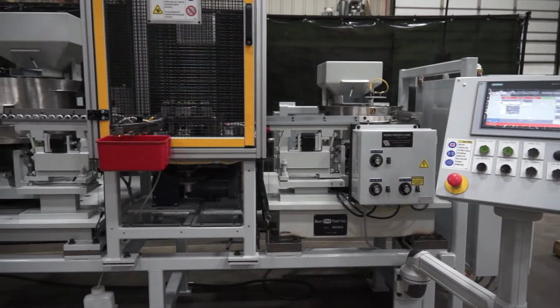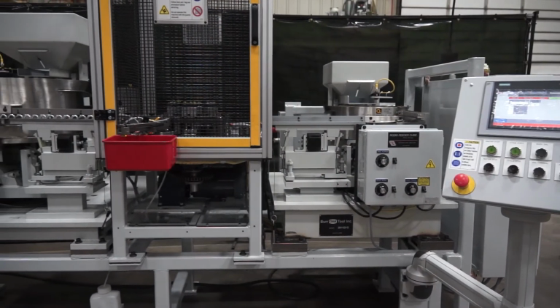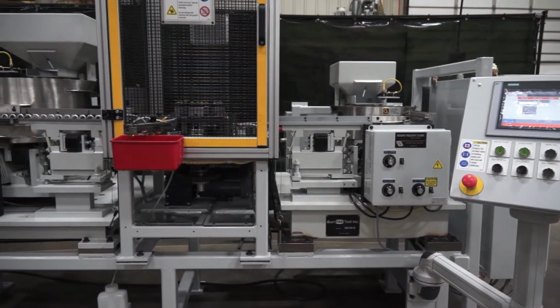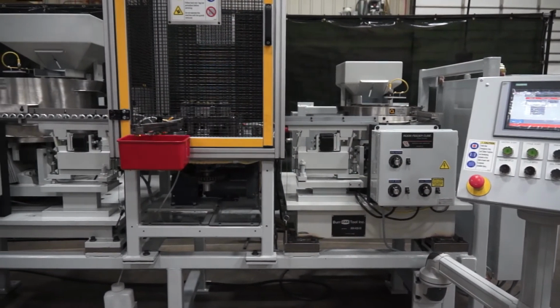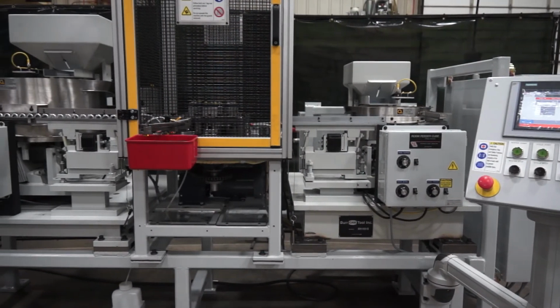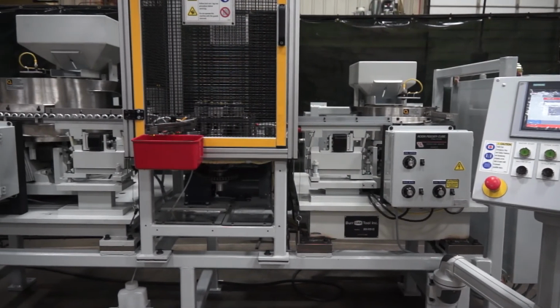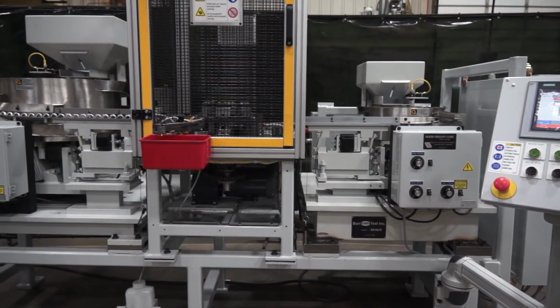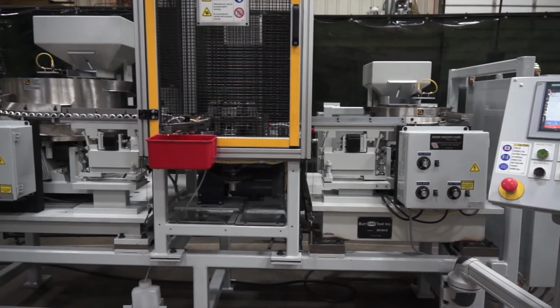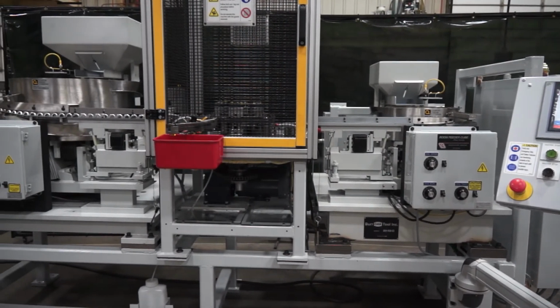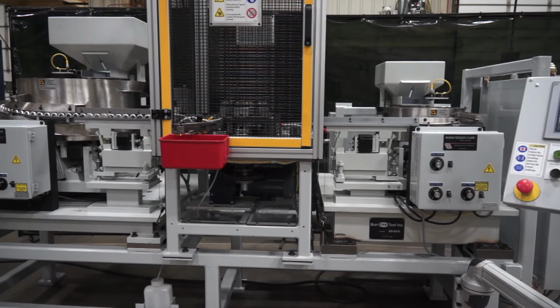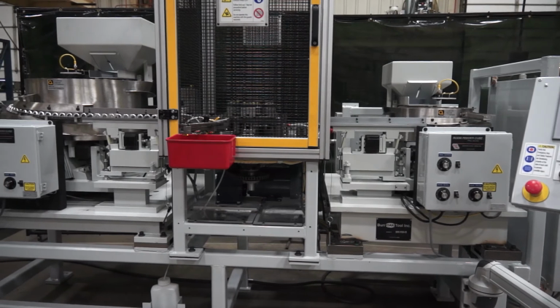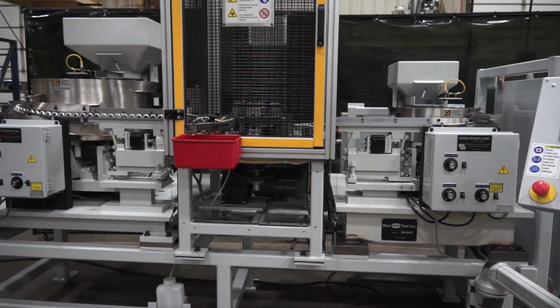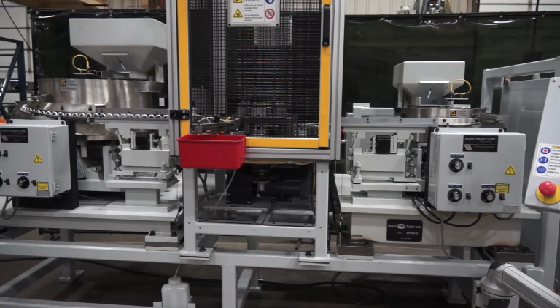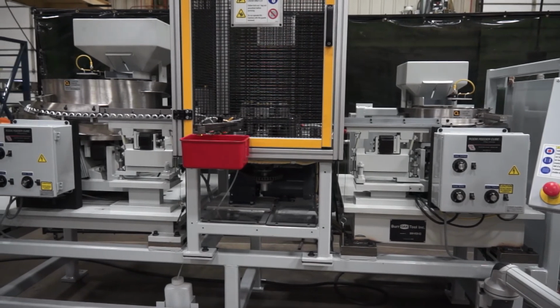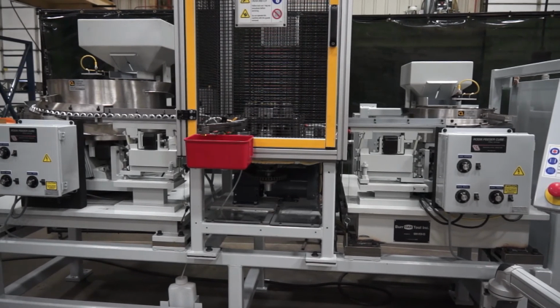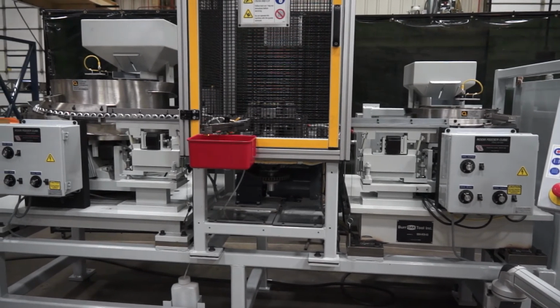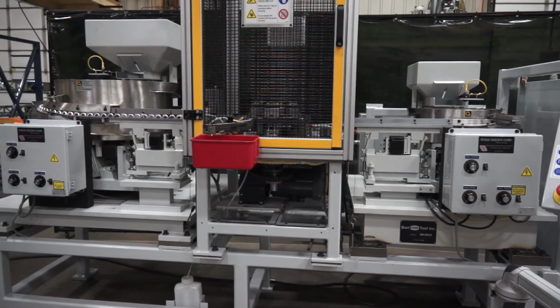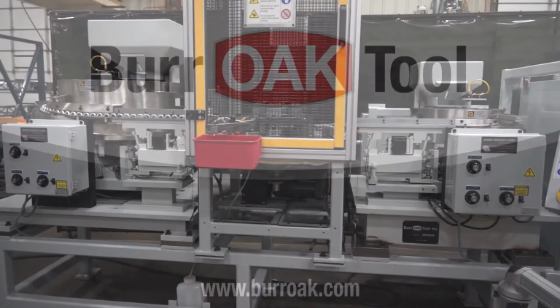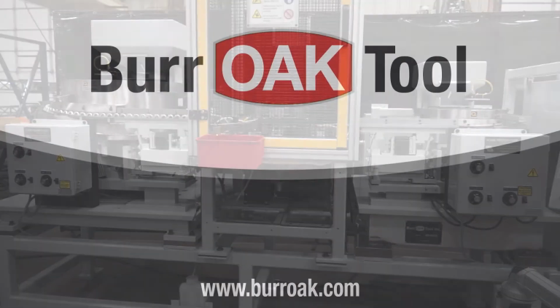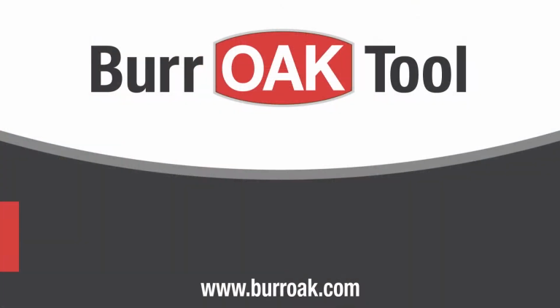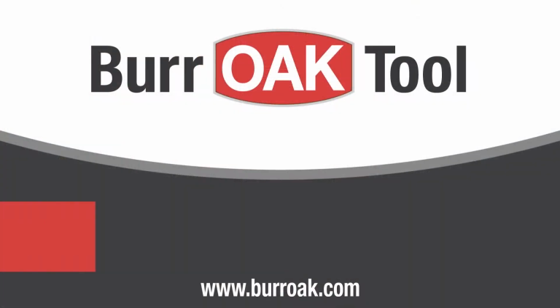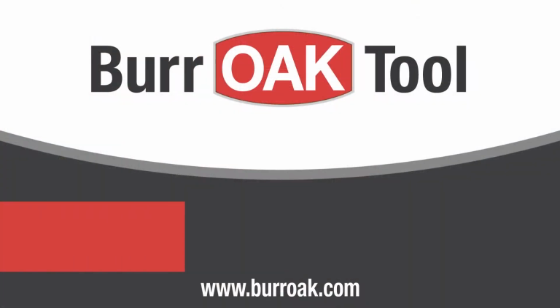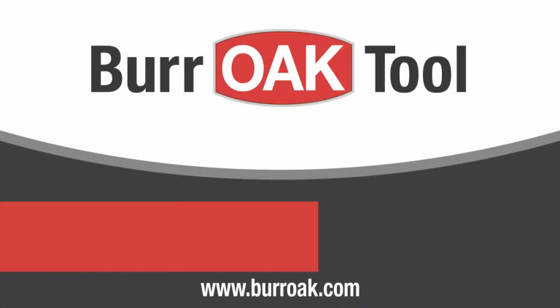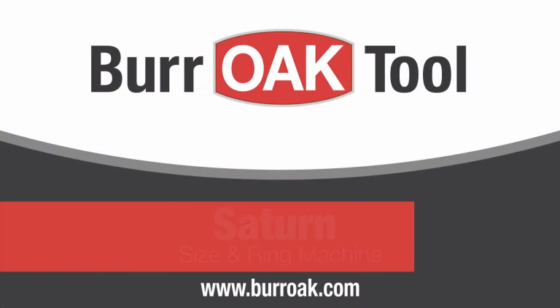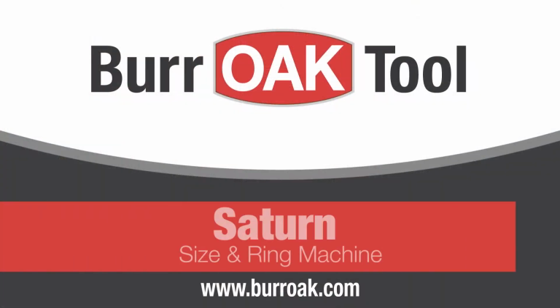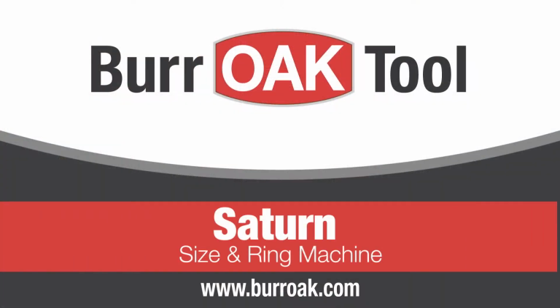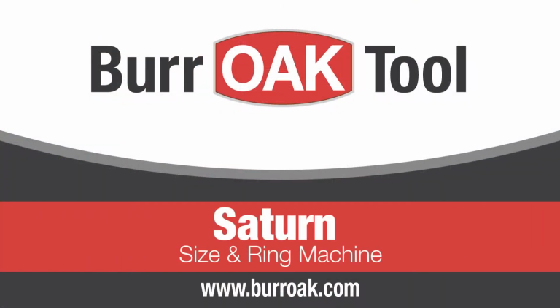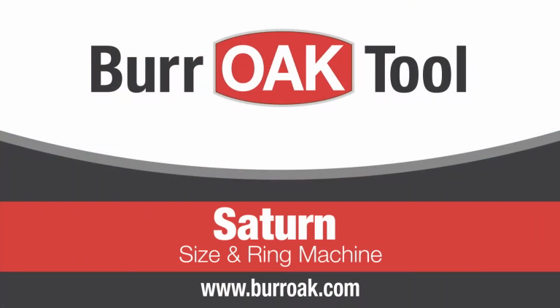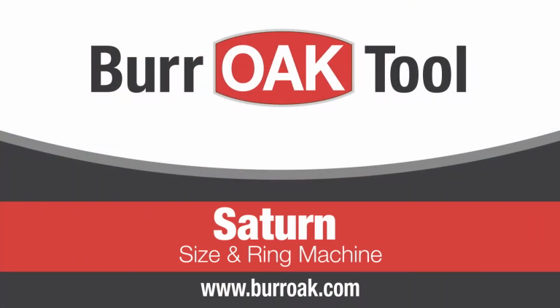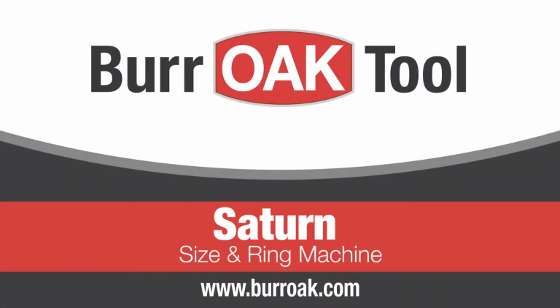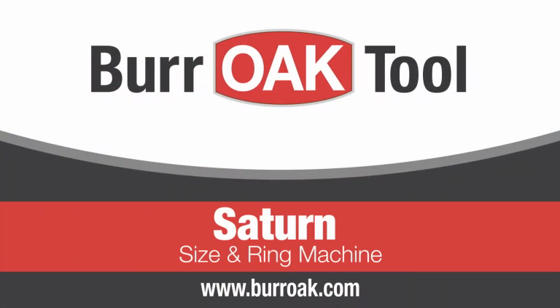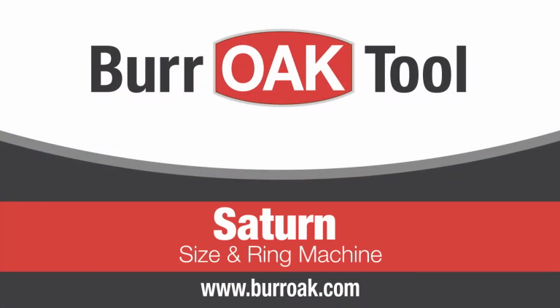Contact your Oak representative for more information today.